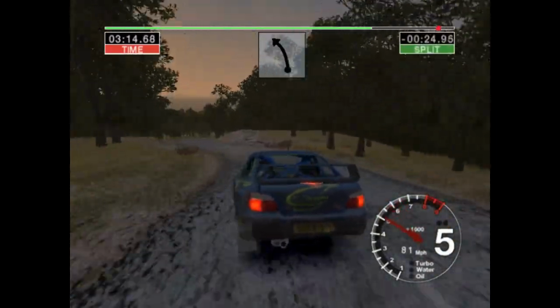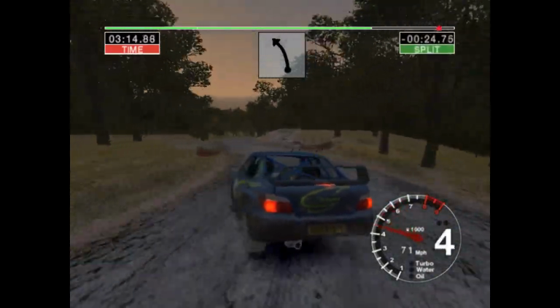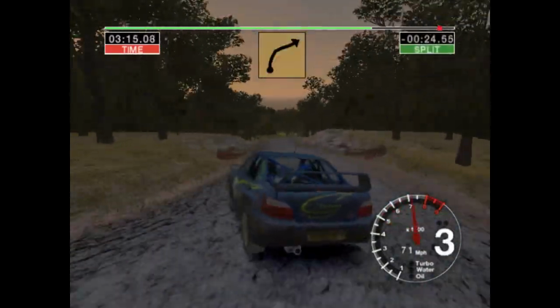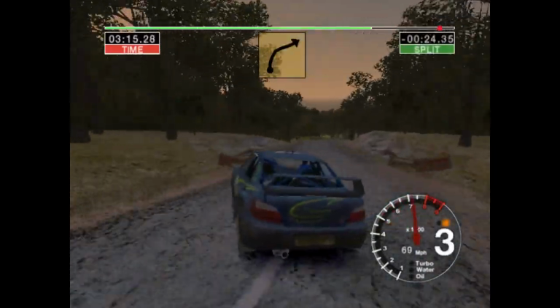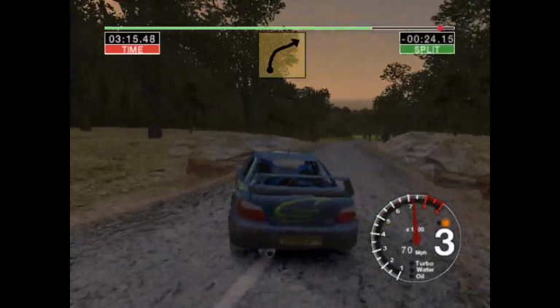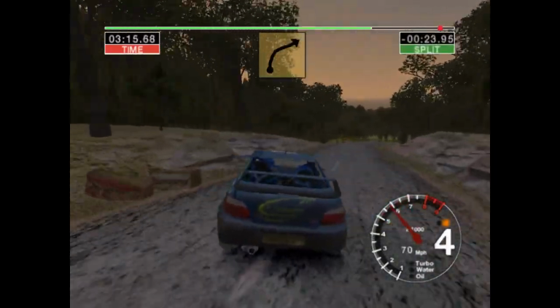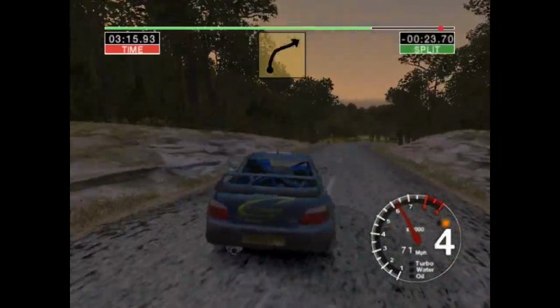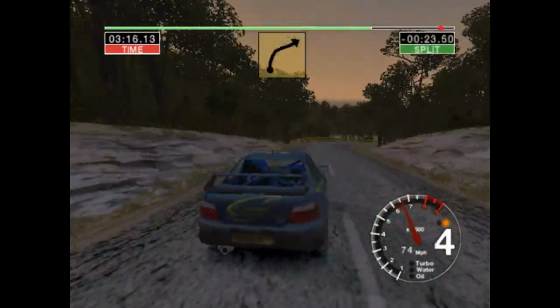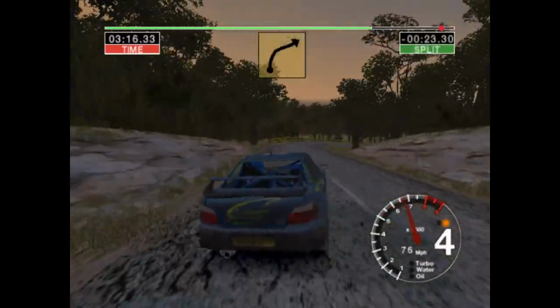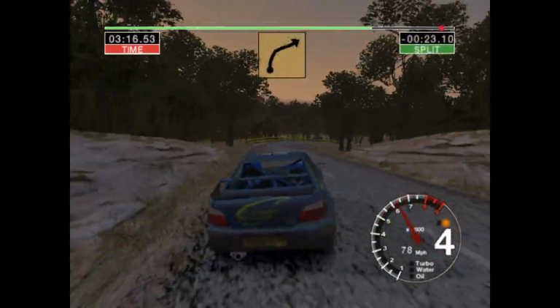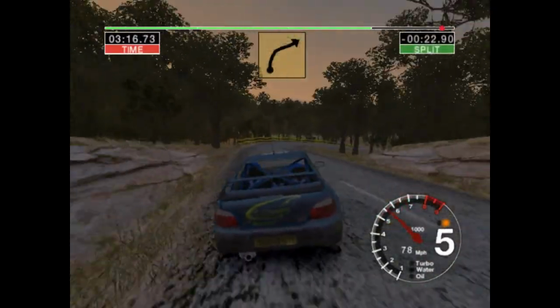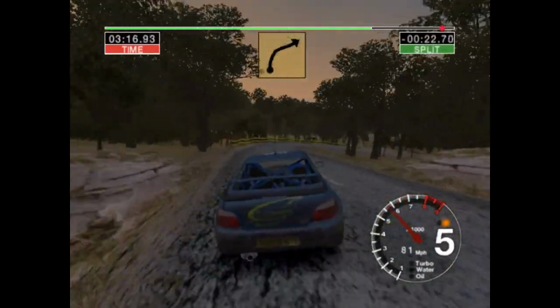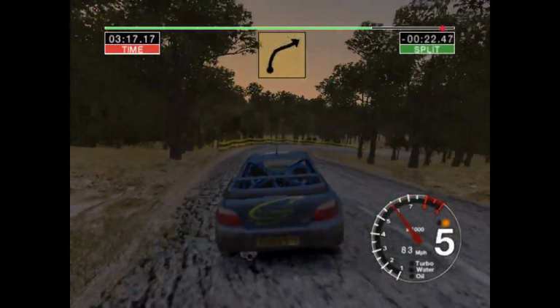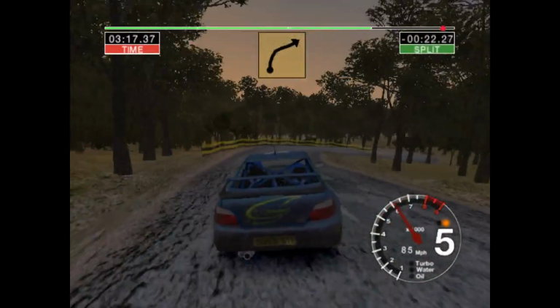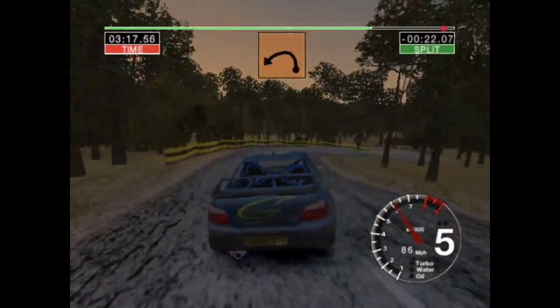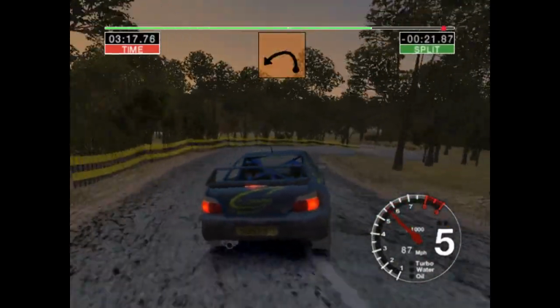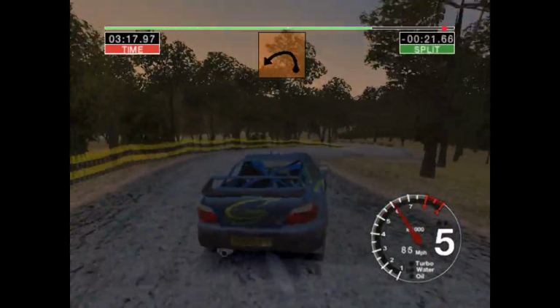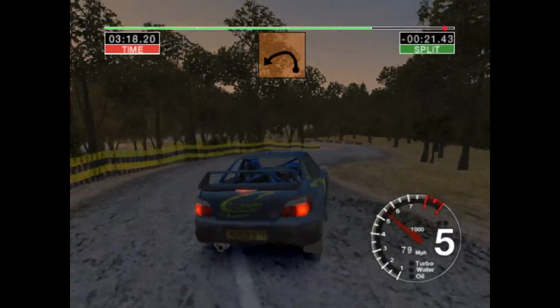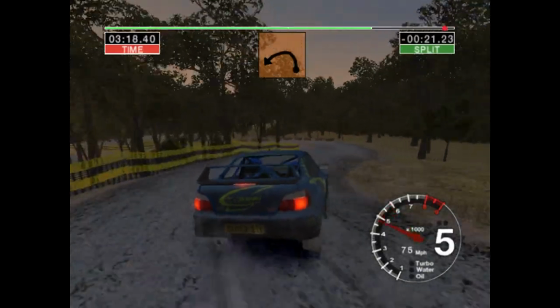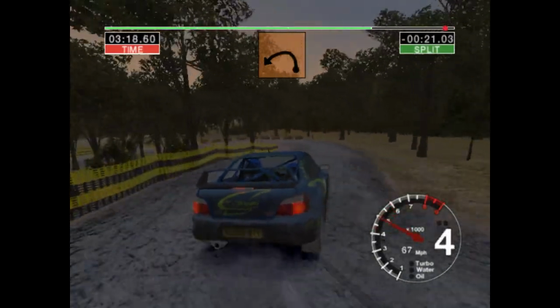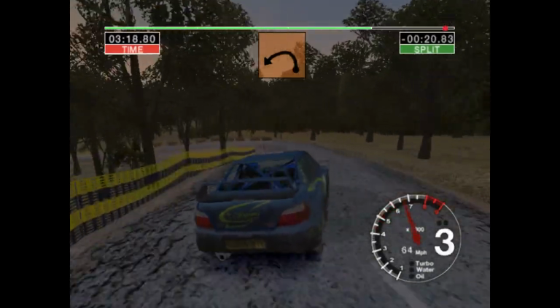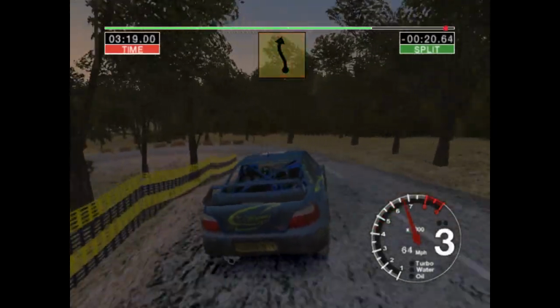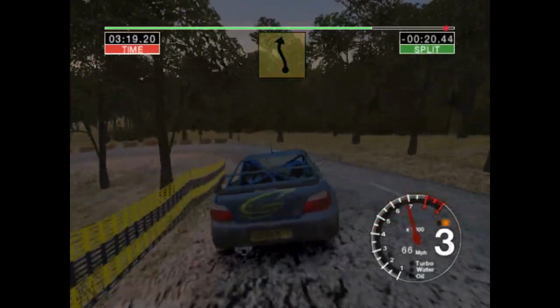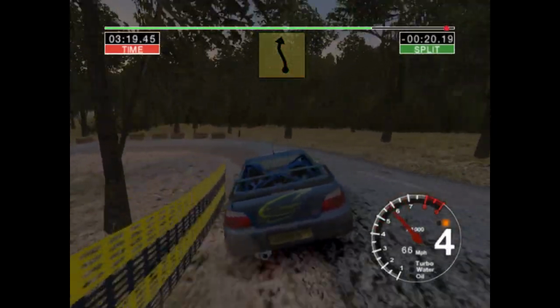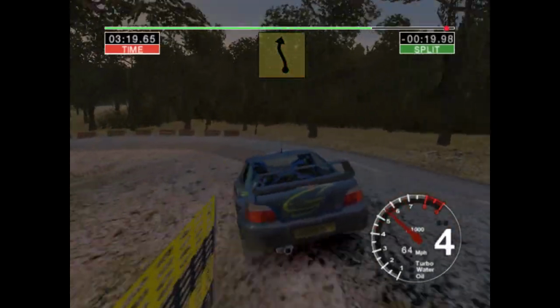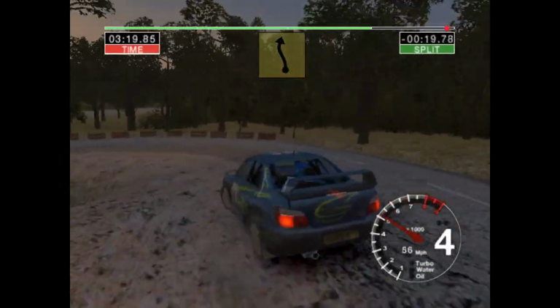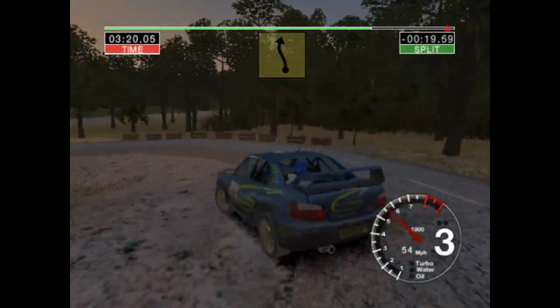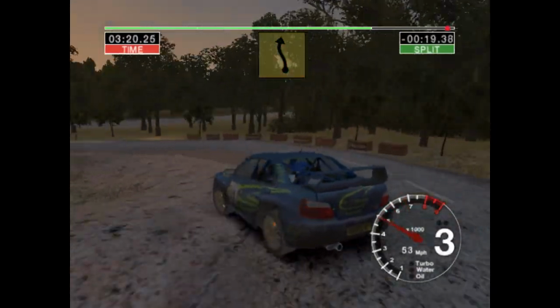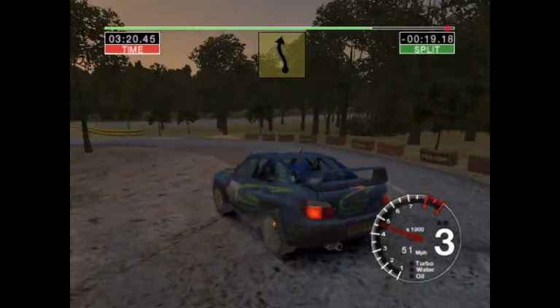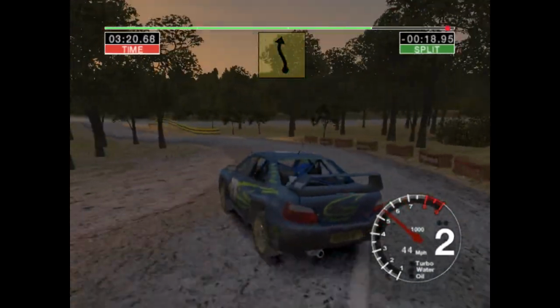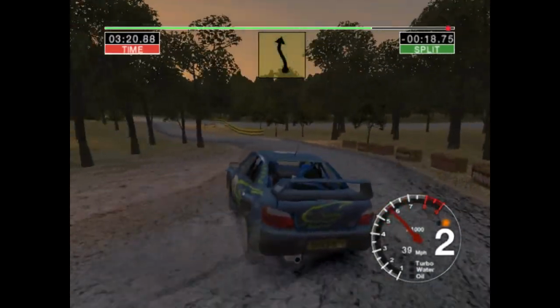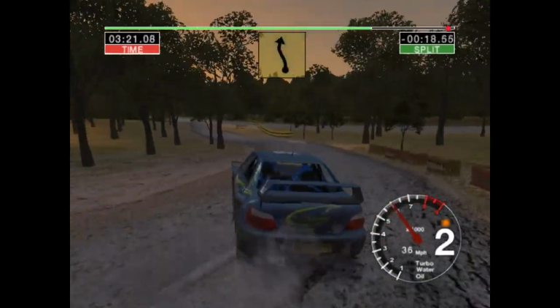50, long 3 right, tightens. And long 2 left, and long 2 left. 30, turn 6 left, 50 over finish.